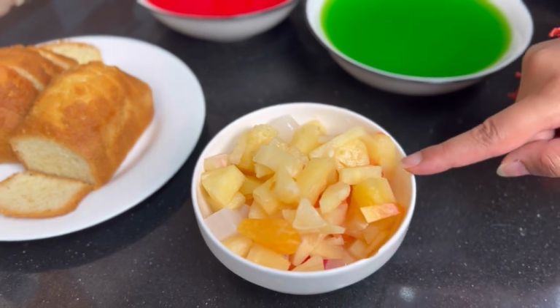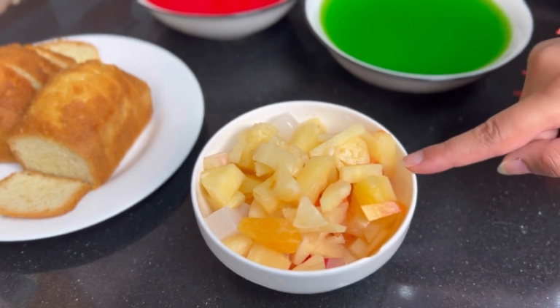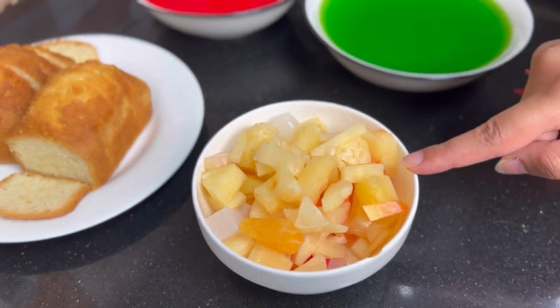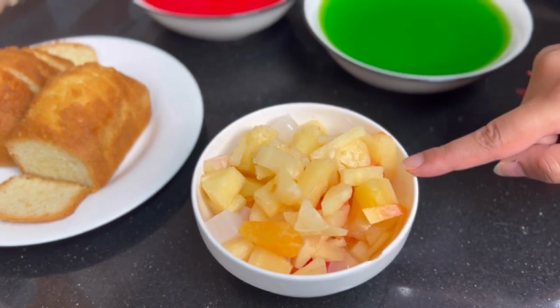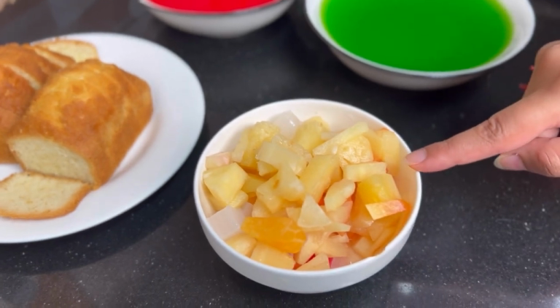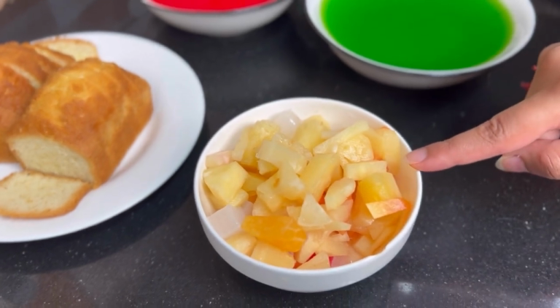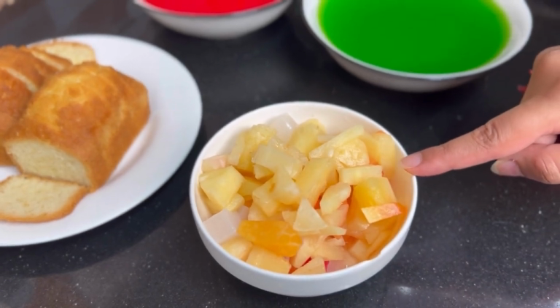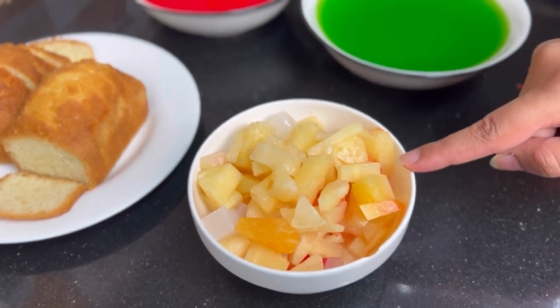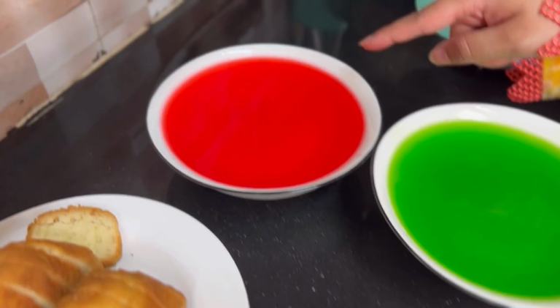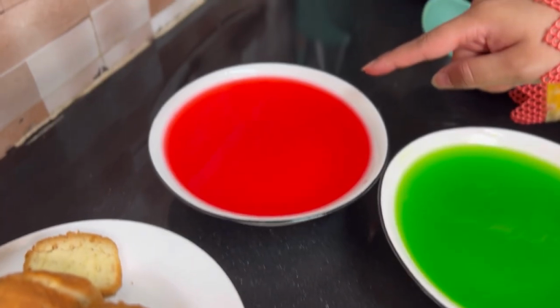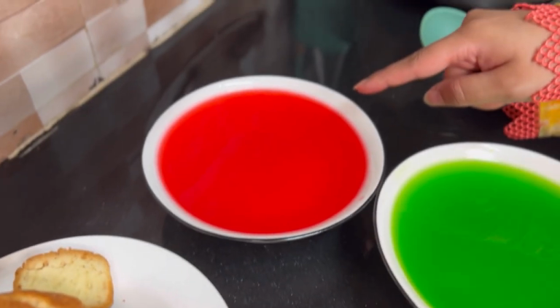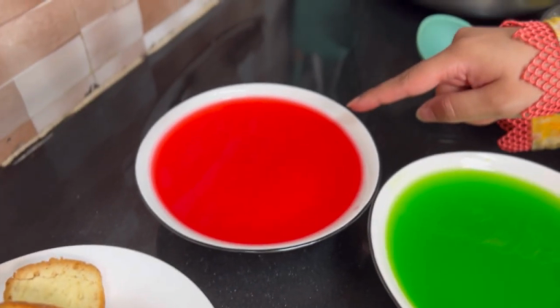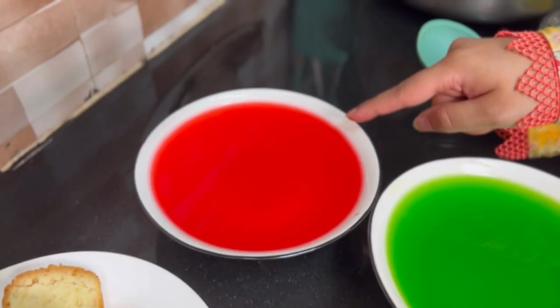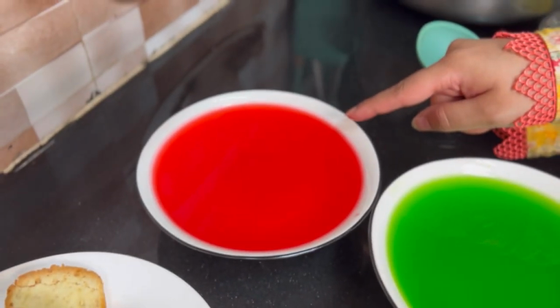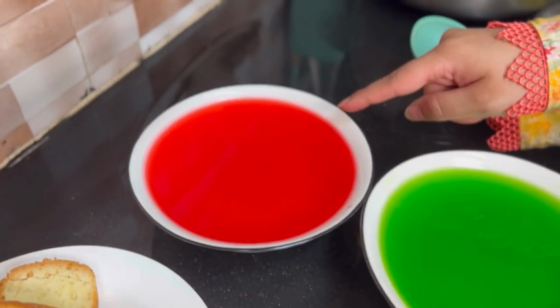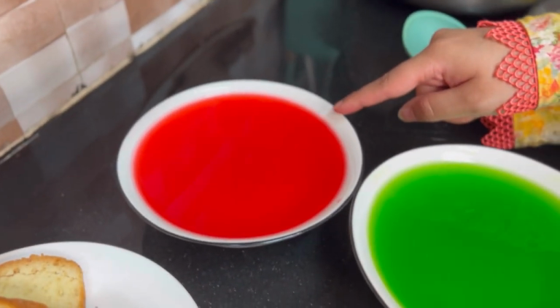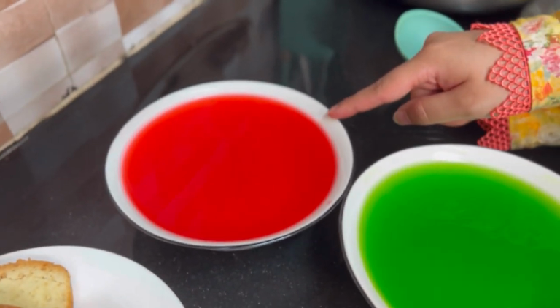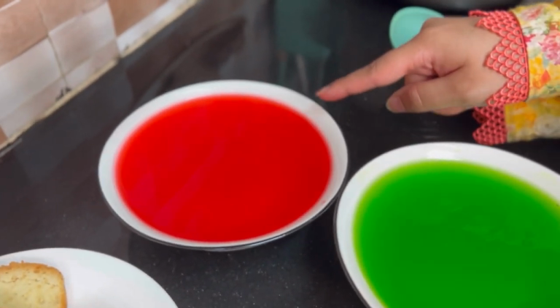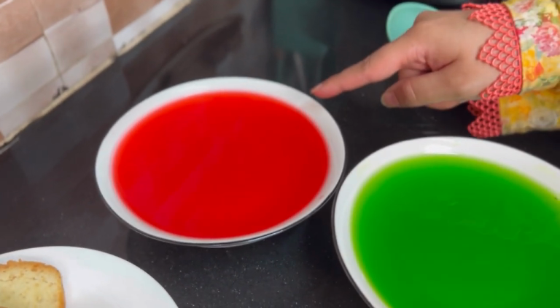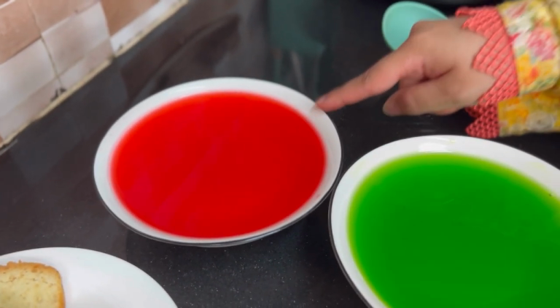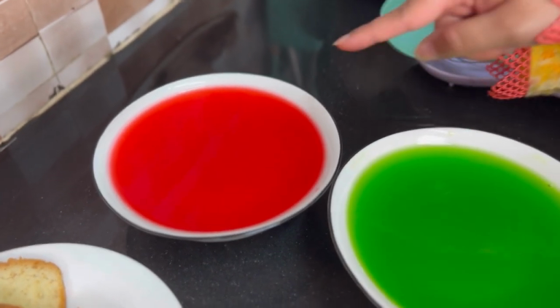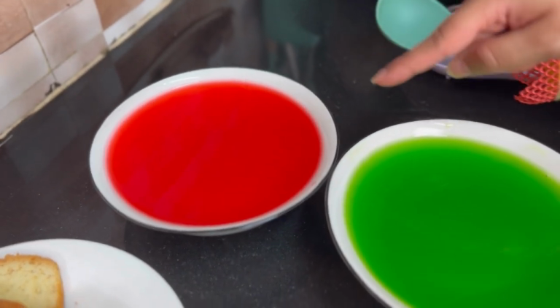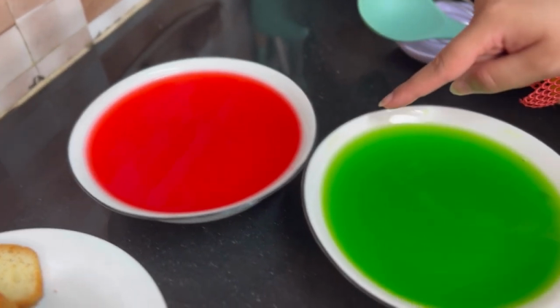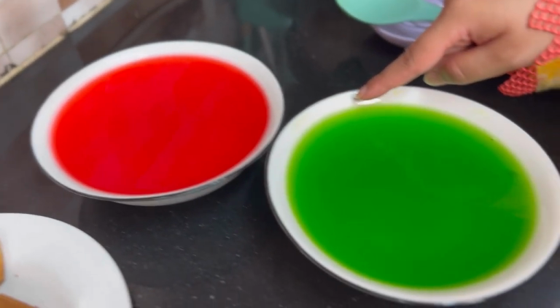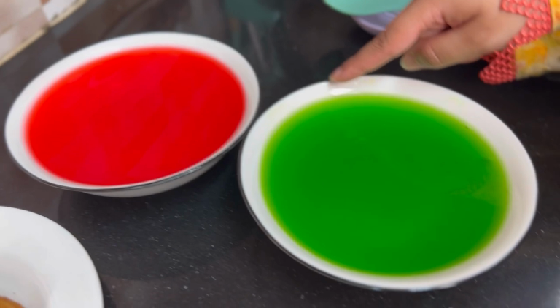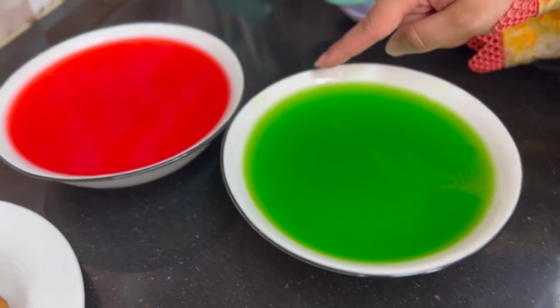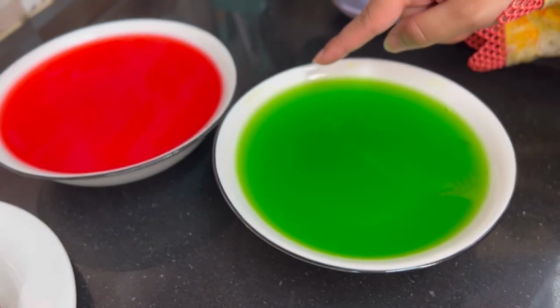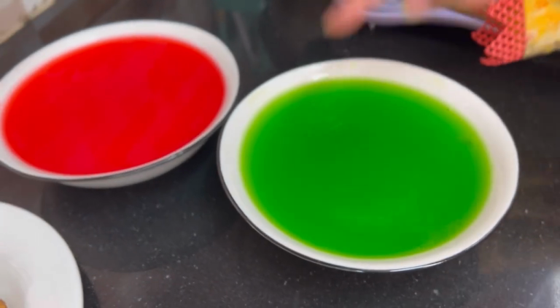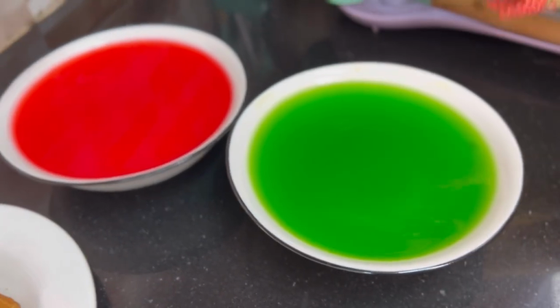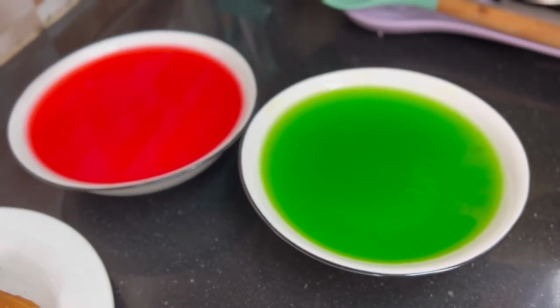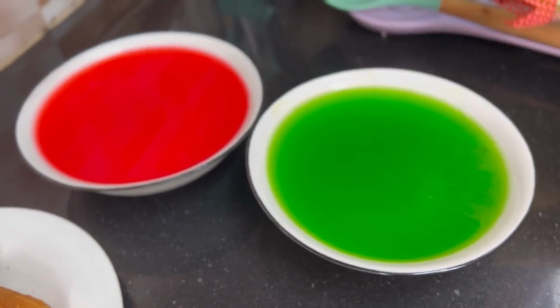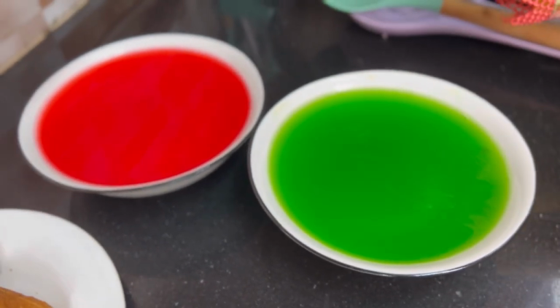We will also add 1 can of cocktail and jelly. I have red and green jelly. You can use any jelly of your choice.